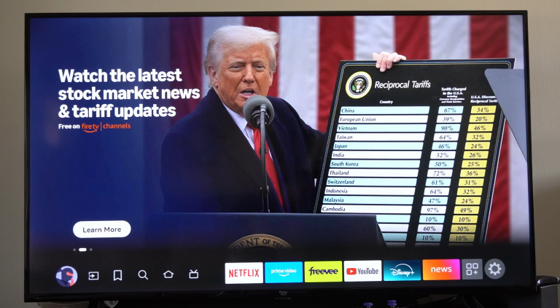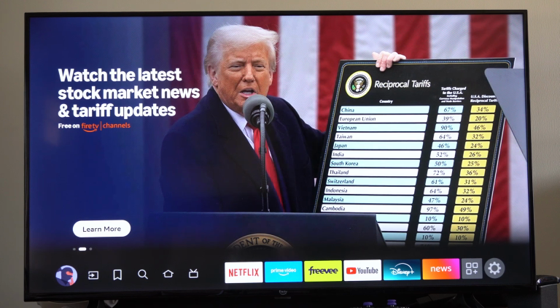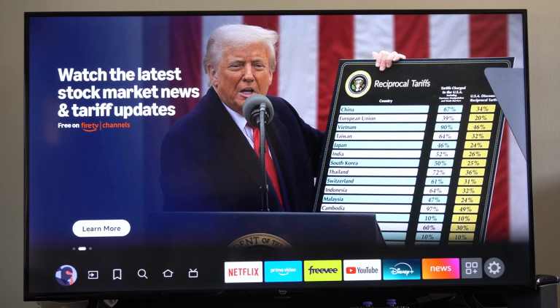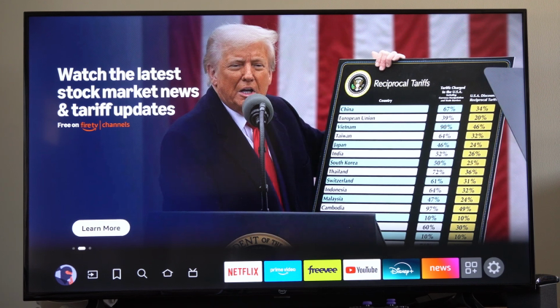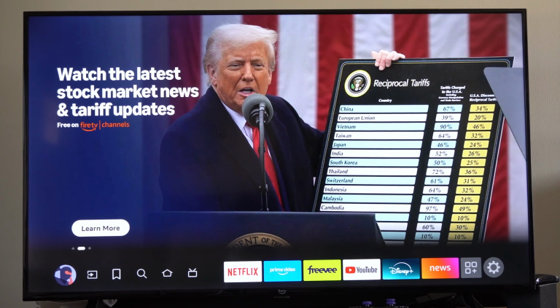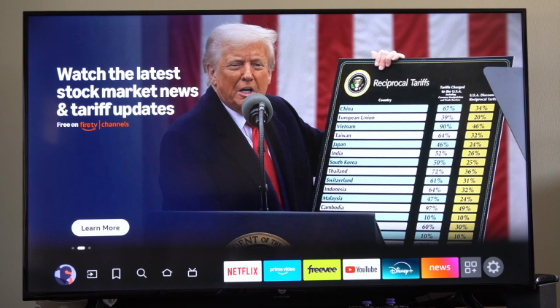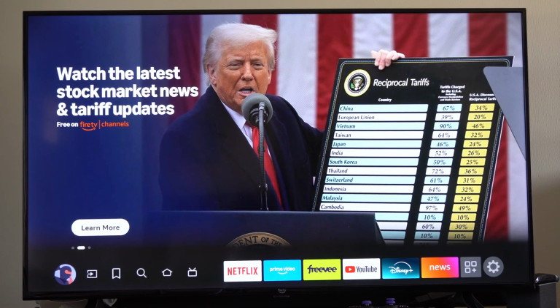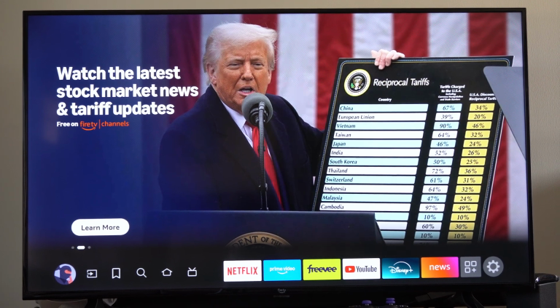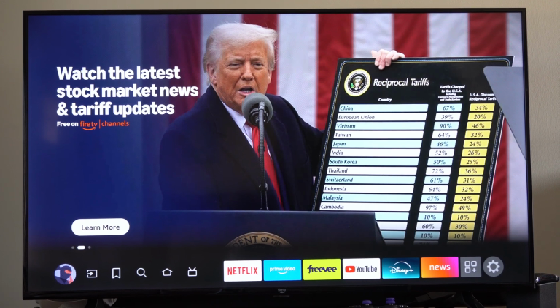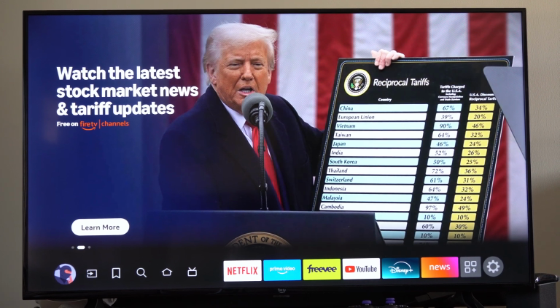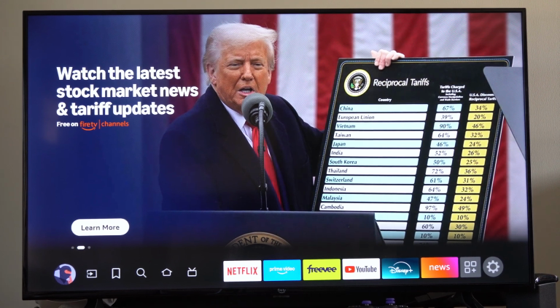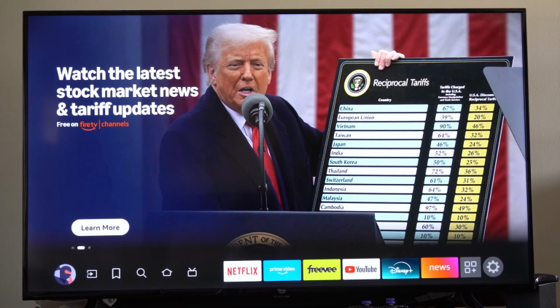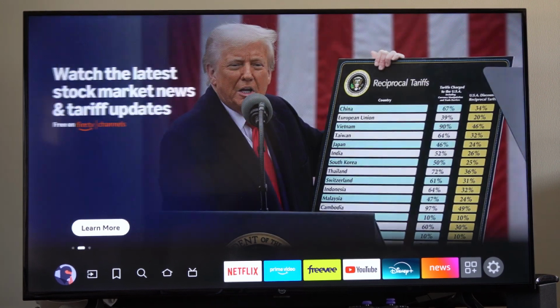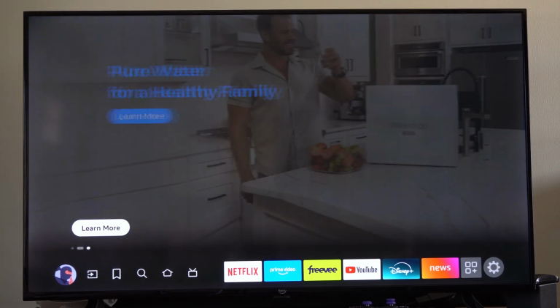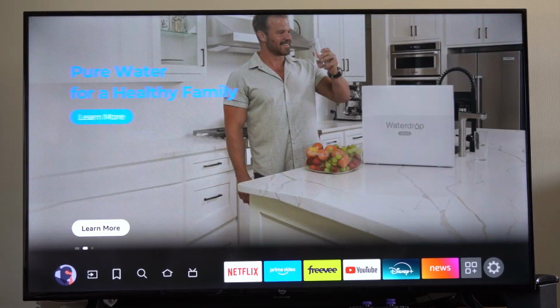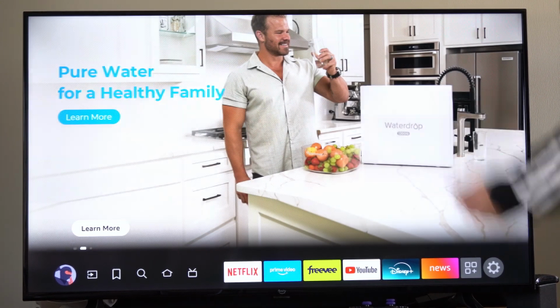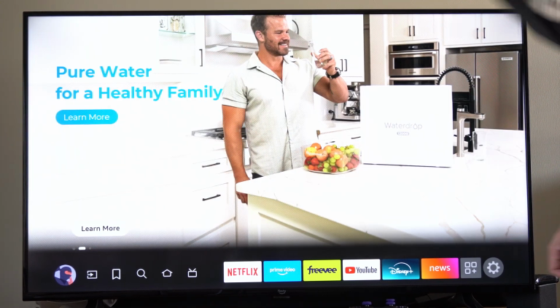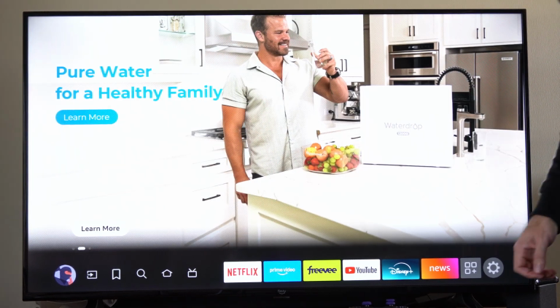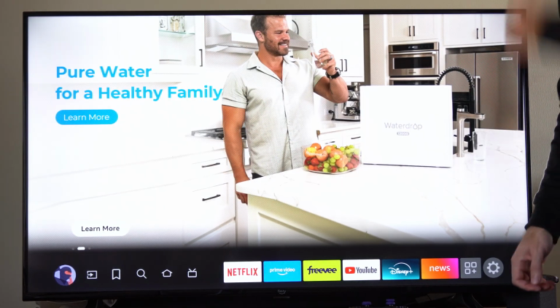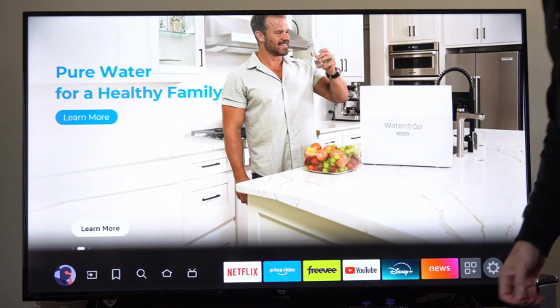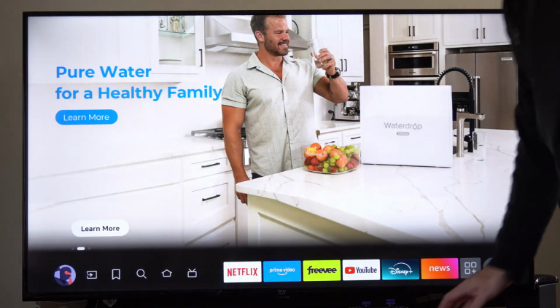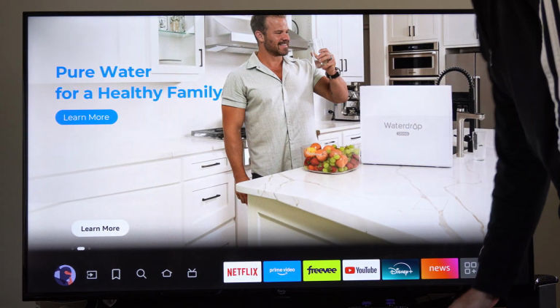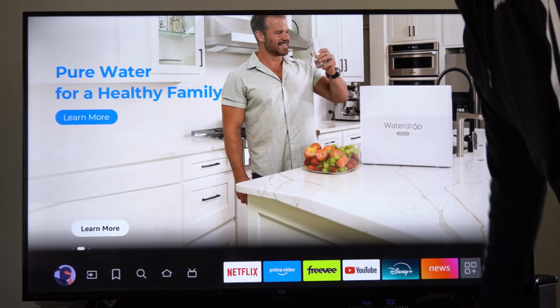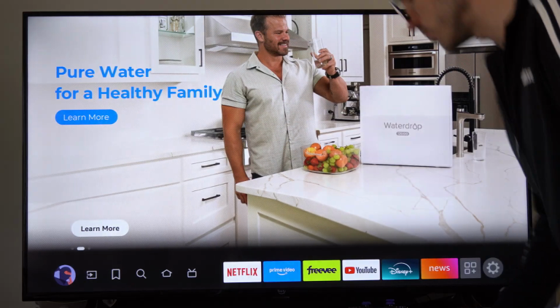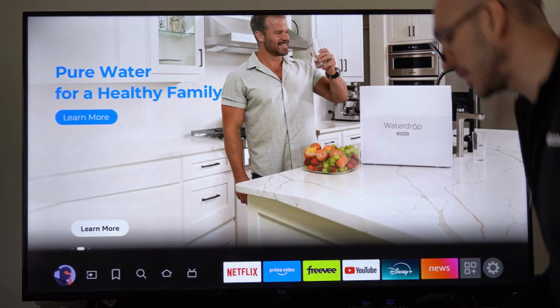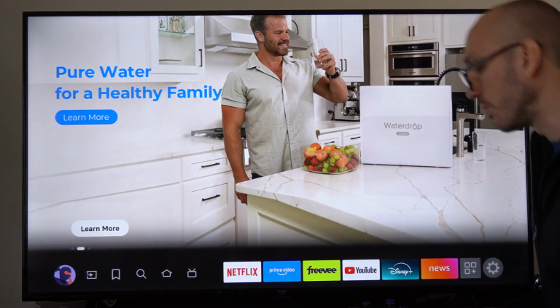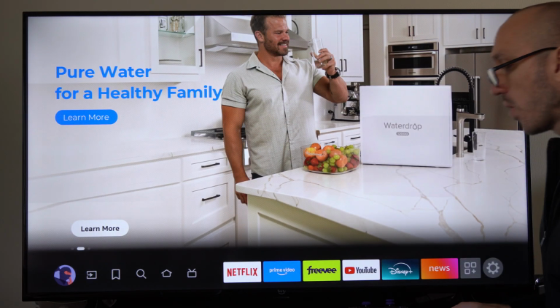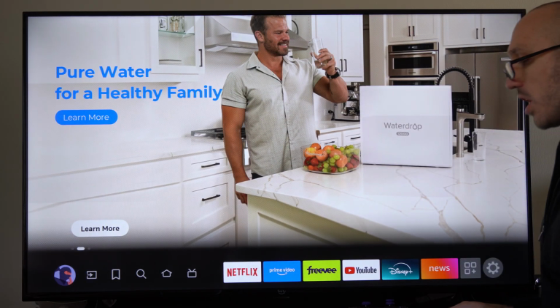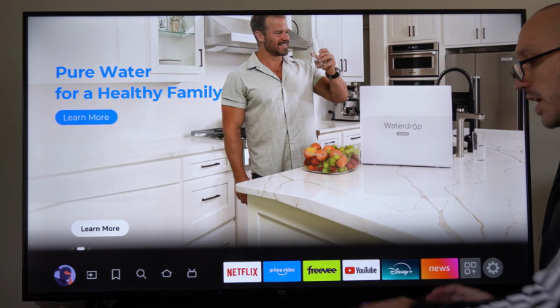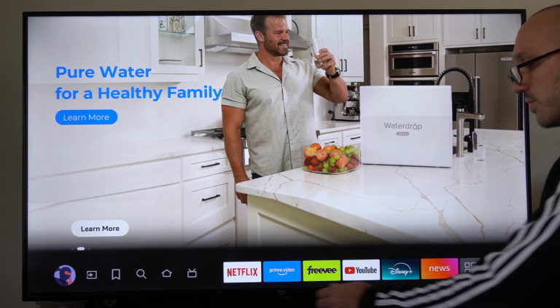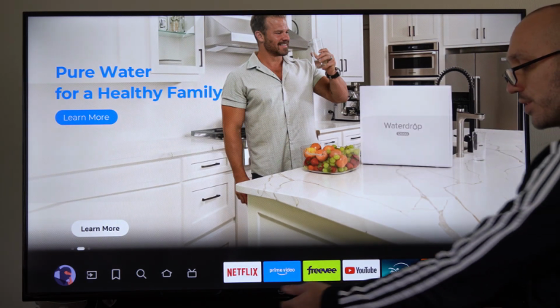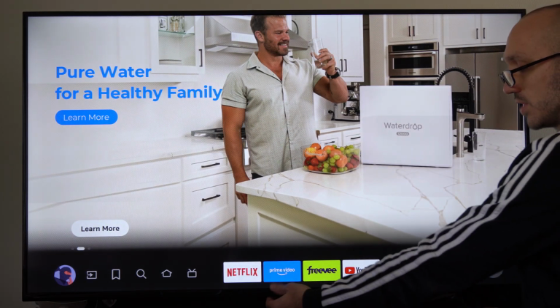Hey everyone, this is Tim from YourSix Studios. Today in the studio, I'm going to show you how to turn the volume up or down without the remote on your Amazon Fire TV.